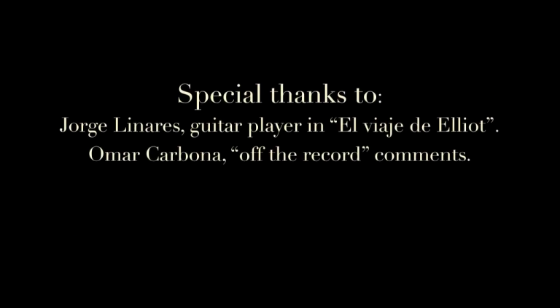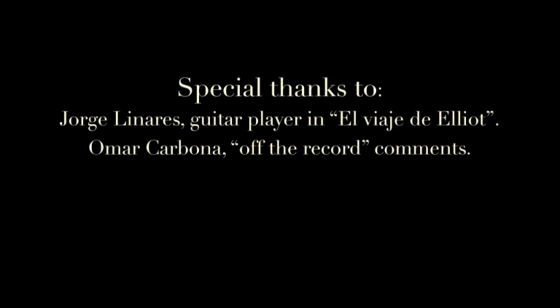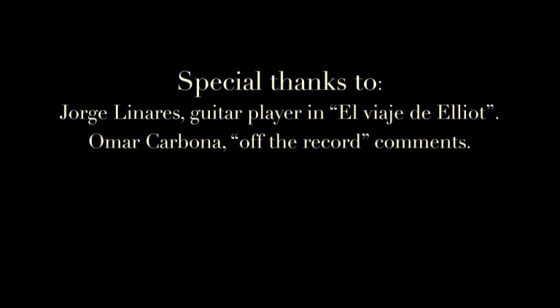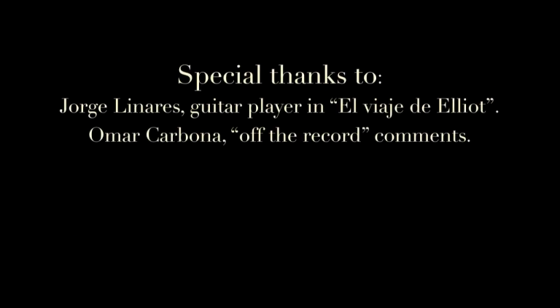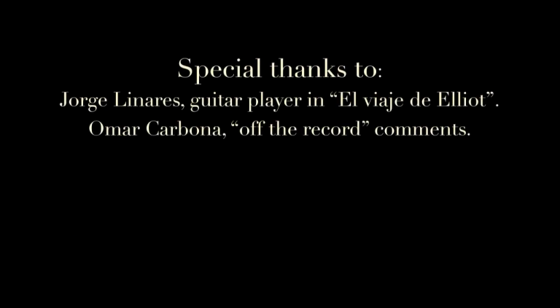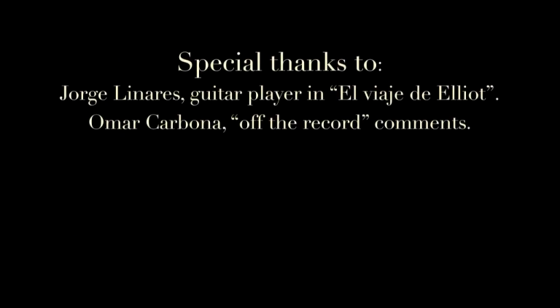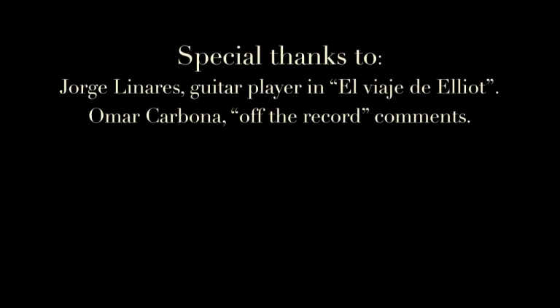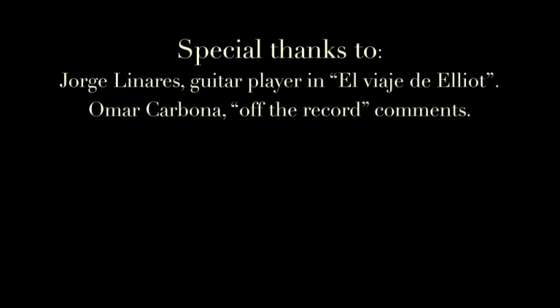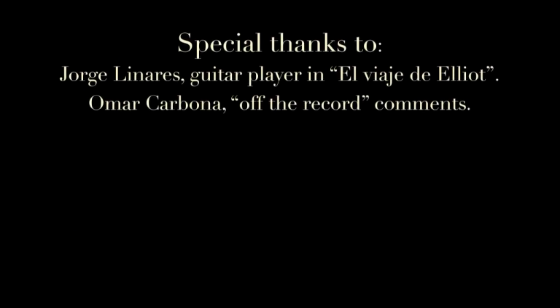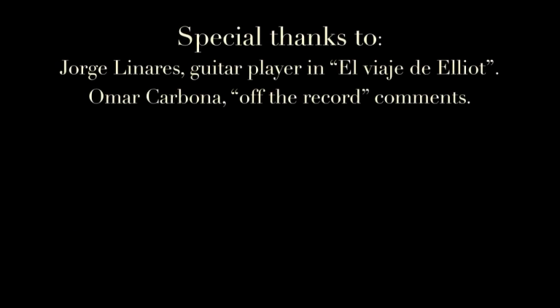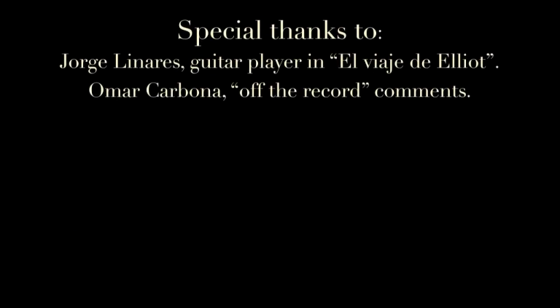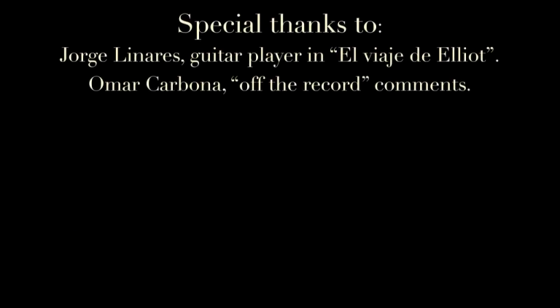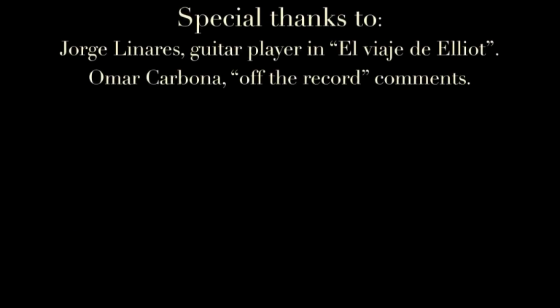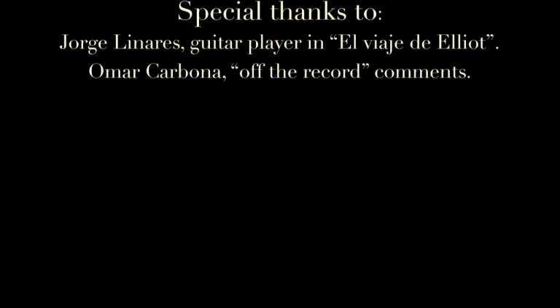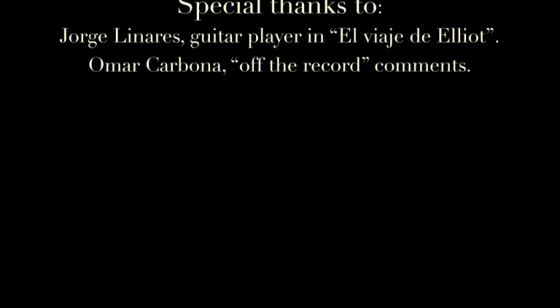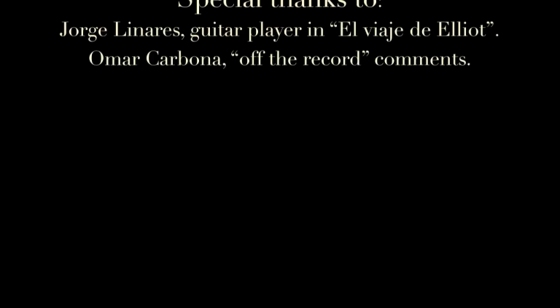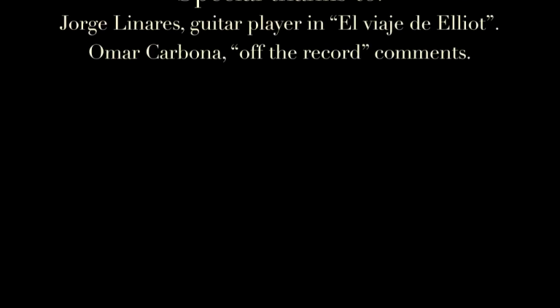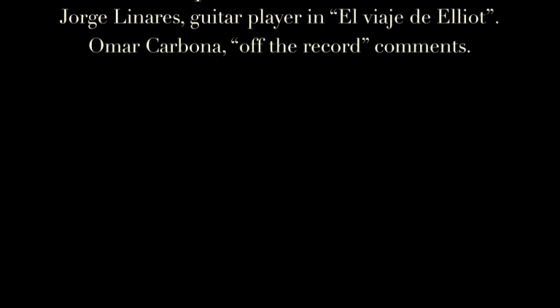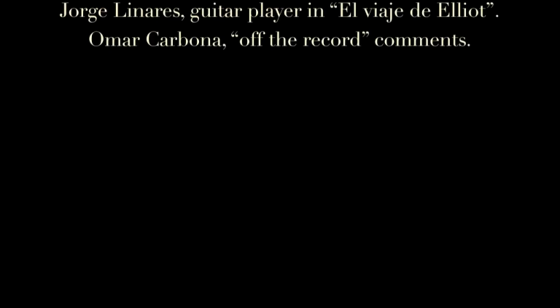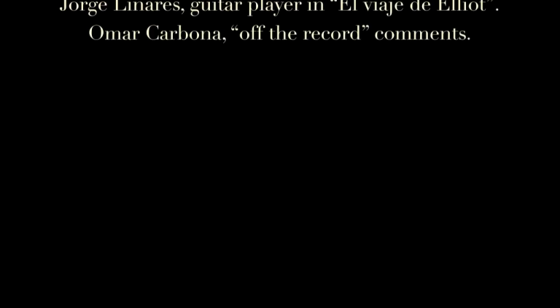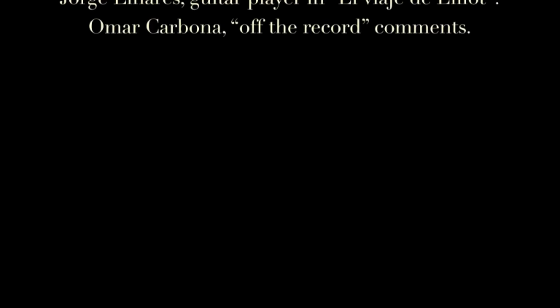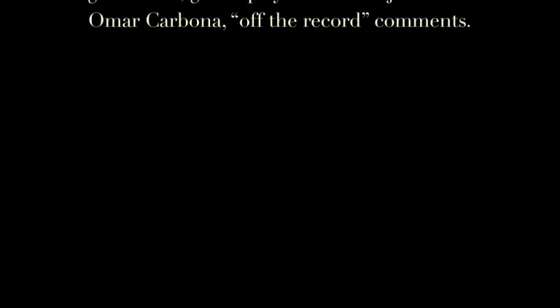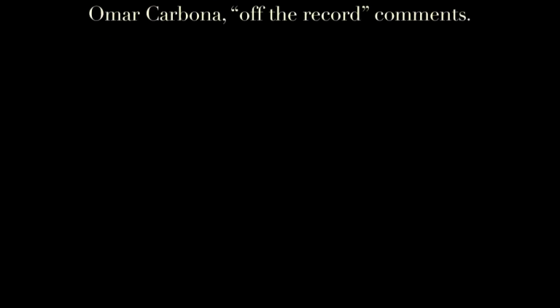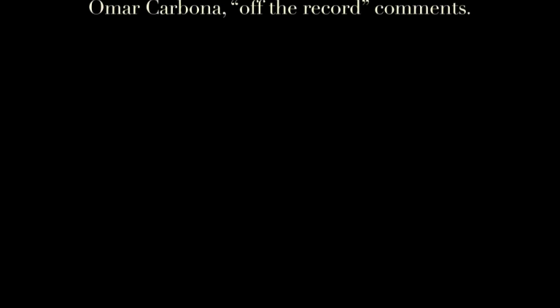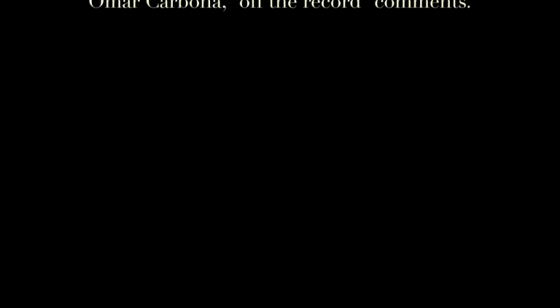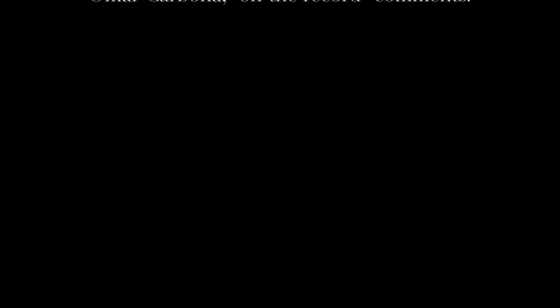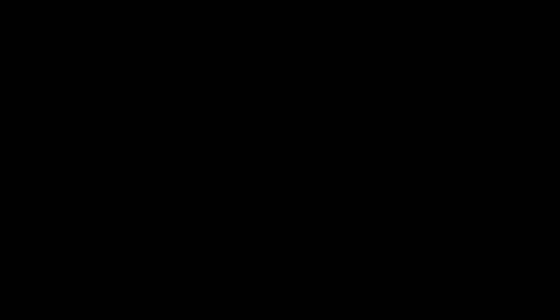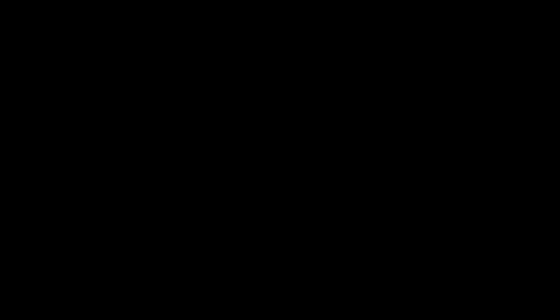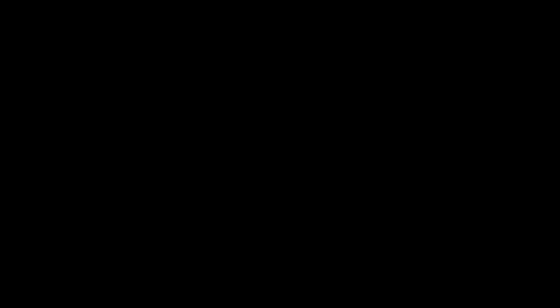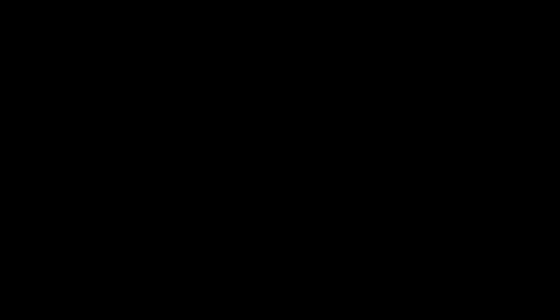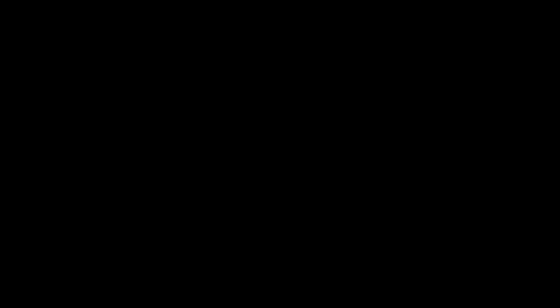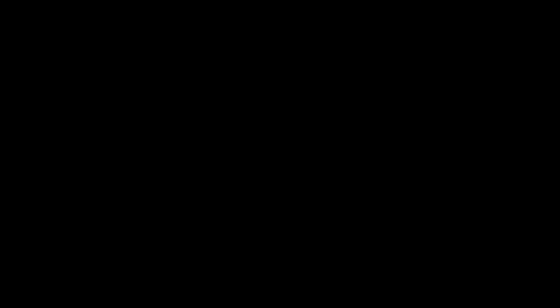Some people say I'm wasting time, but they don't really know.